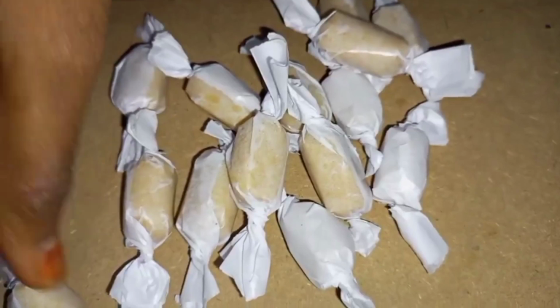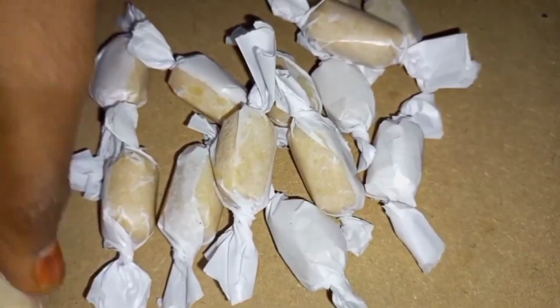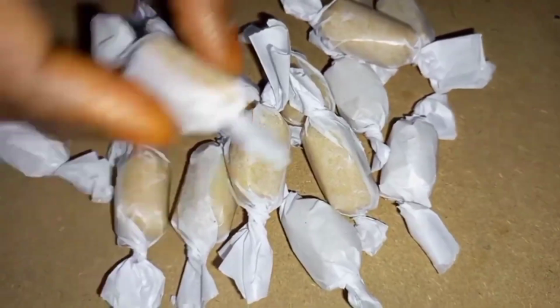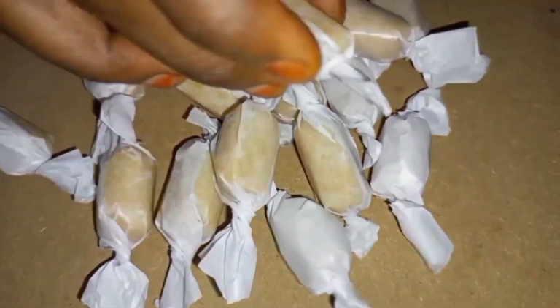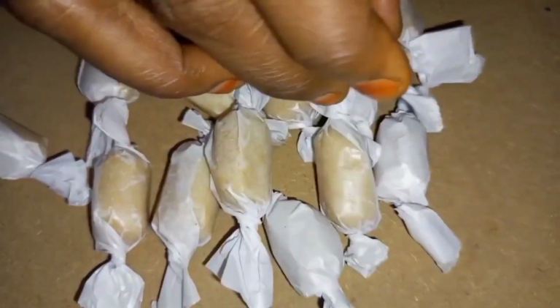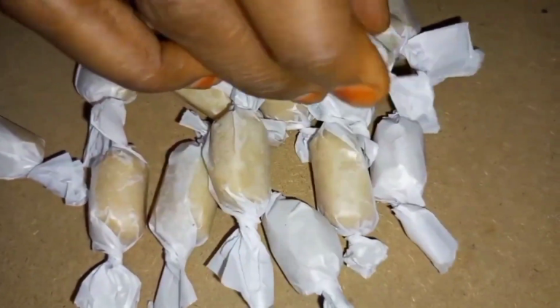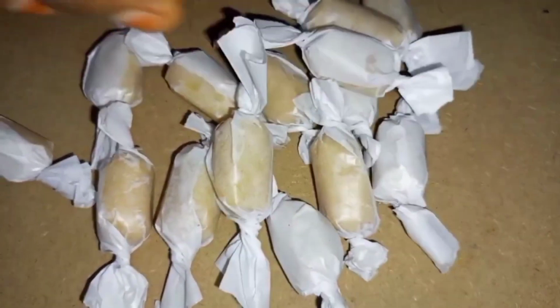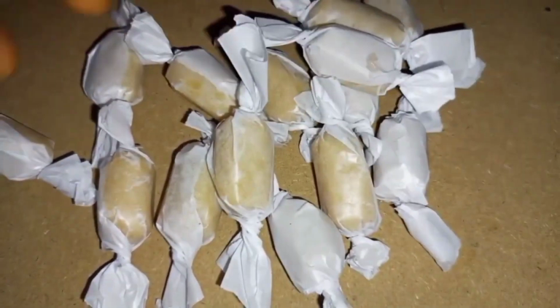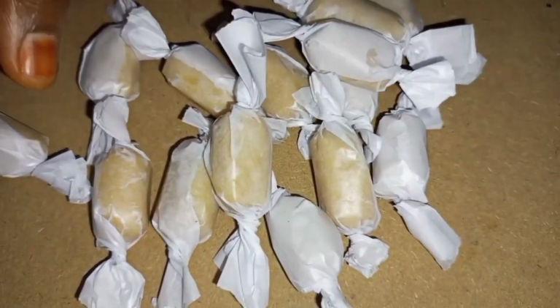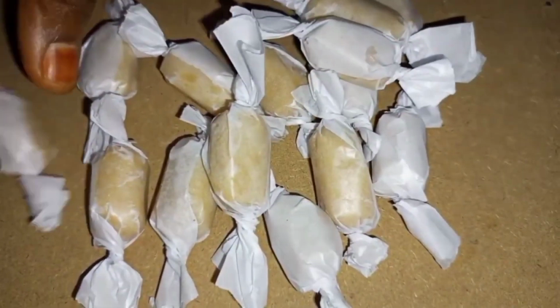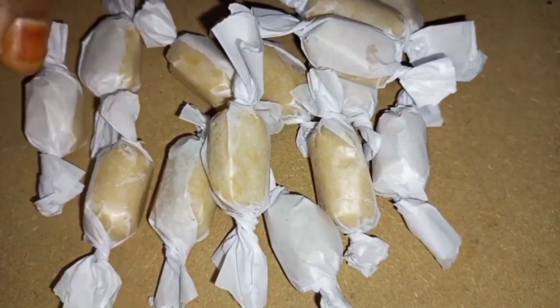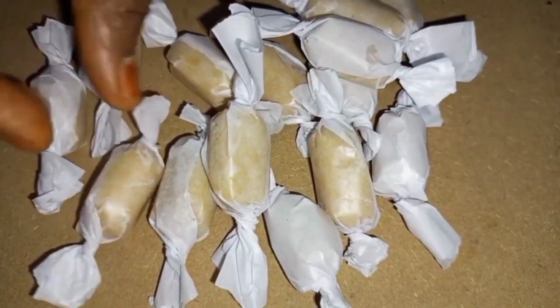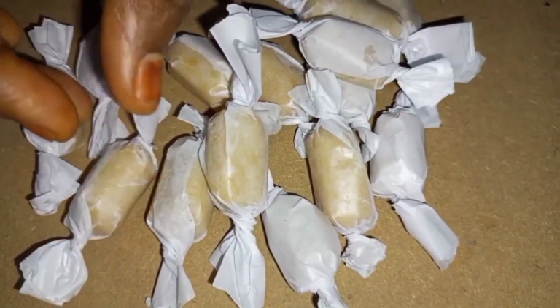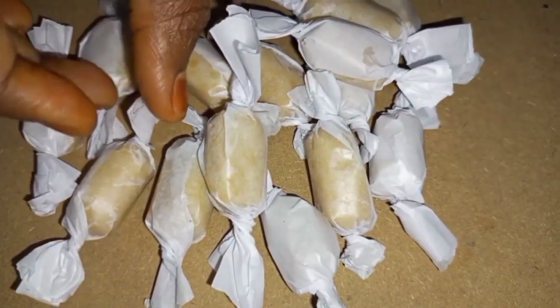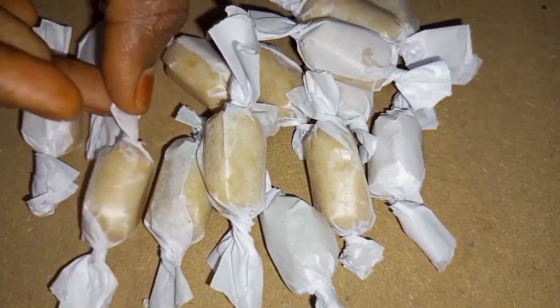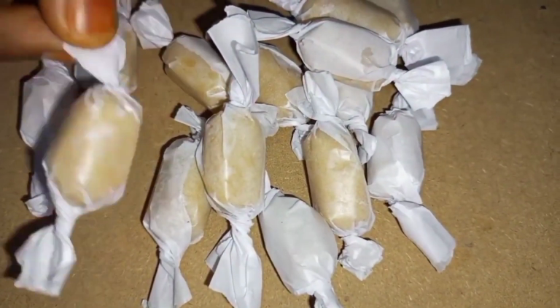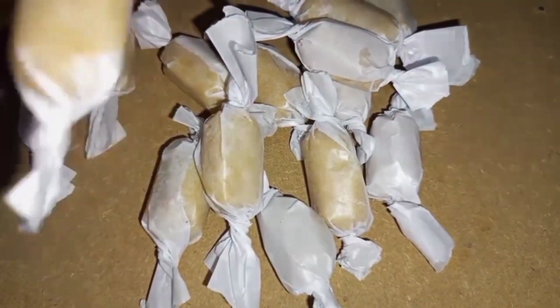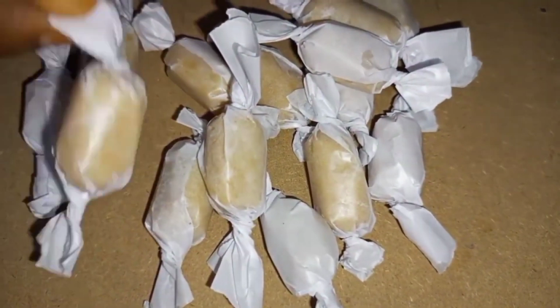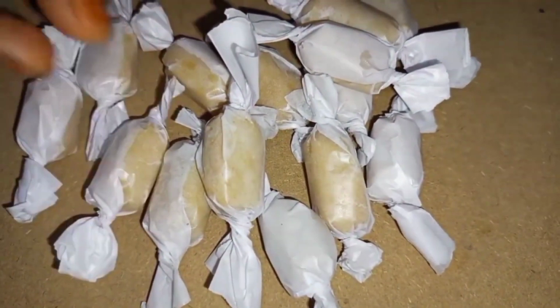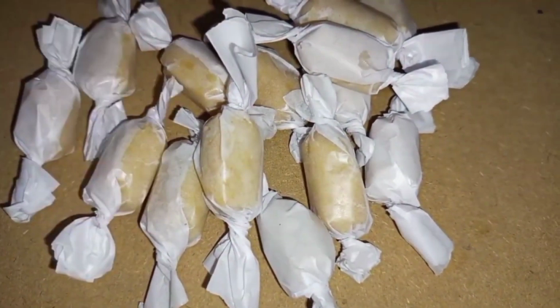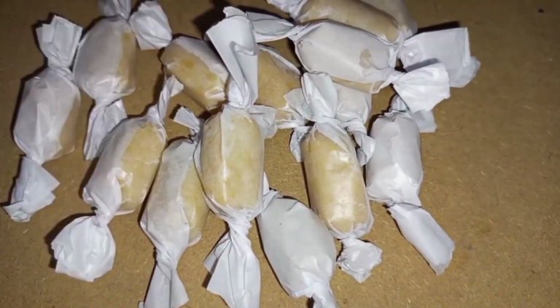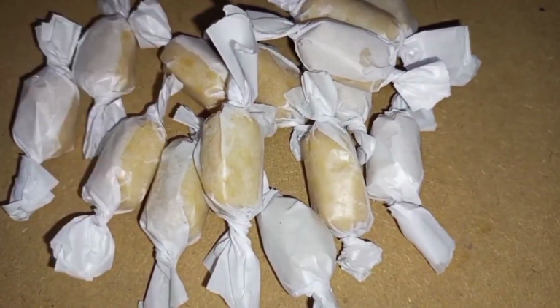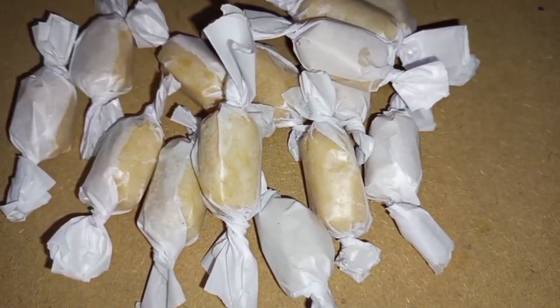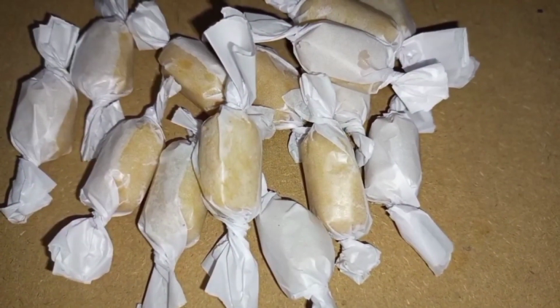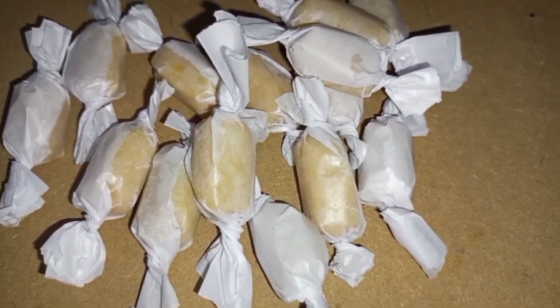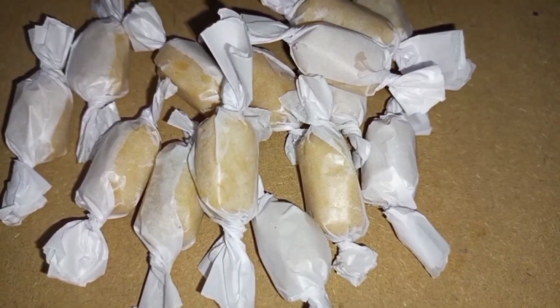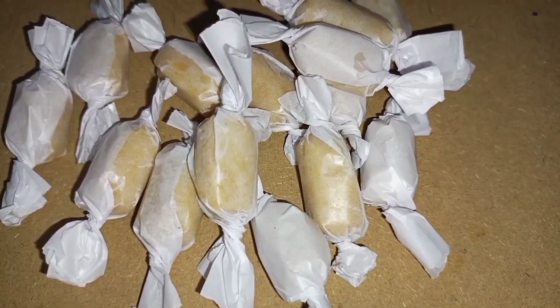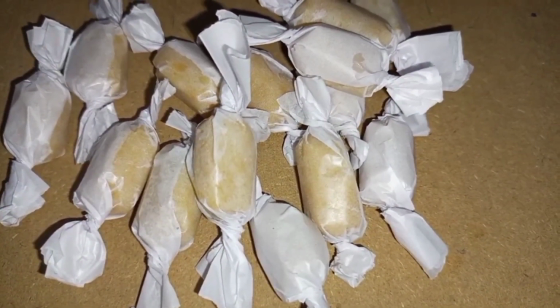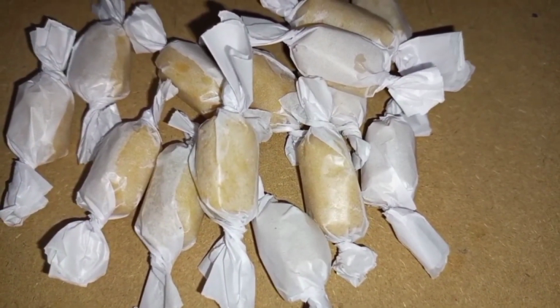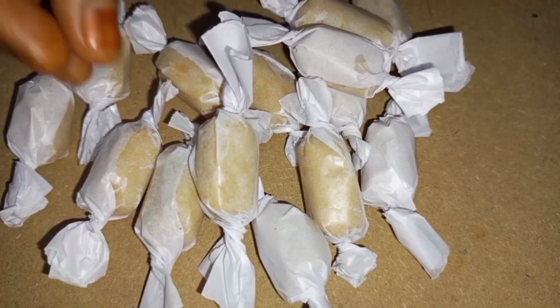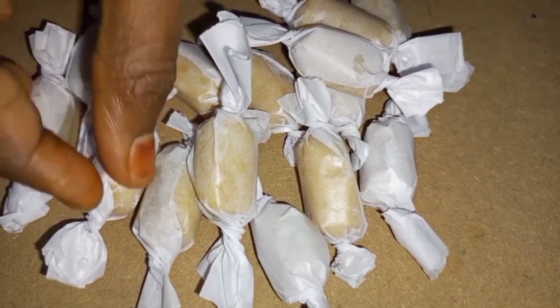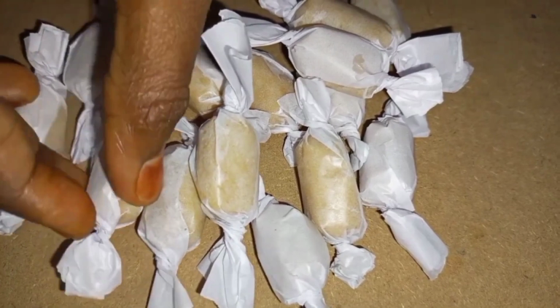Hi, hello everyone, welcome to our channel Cookkie Tamil. Today we will talk about the recipe of the Kolandis.